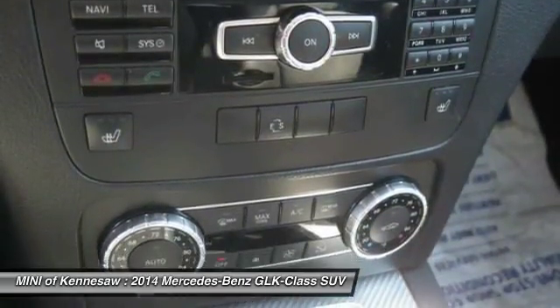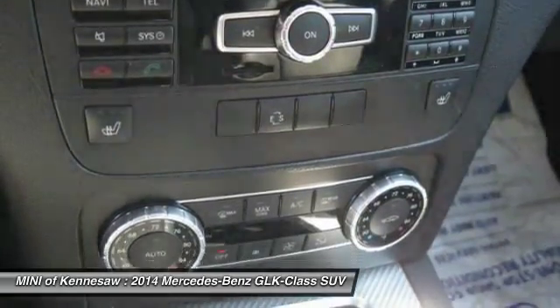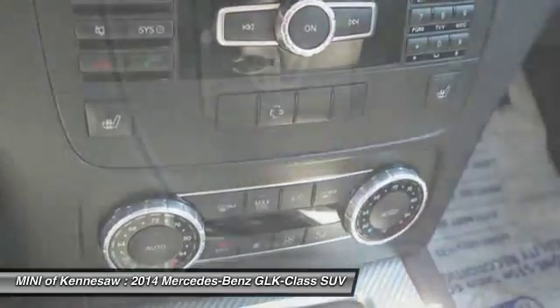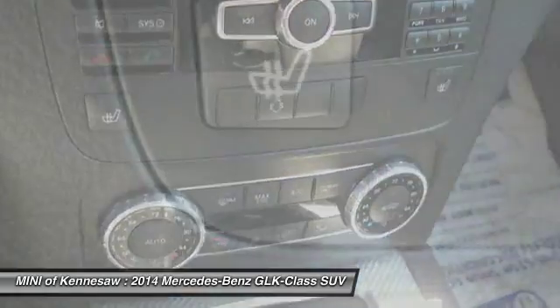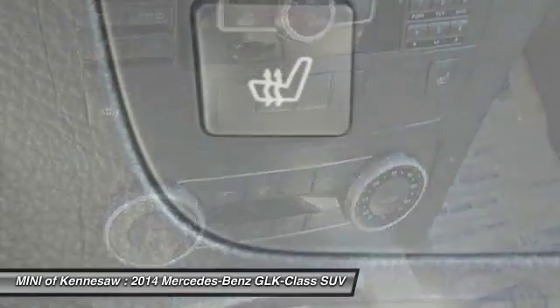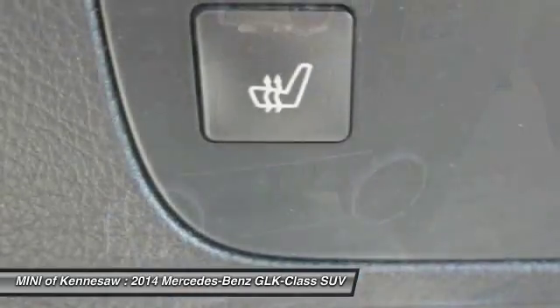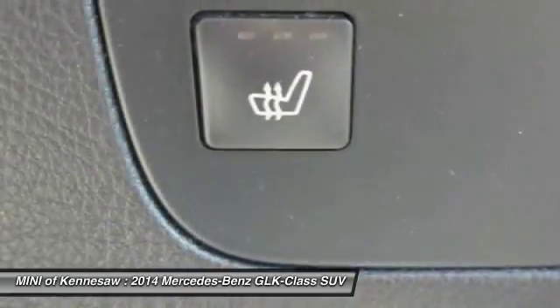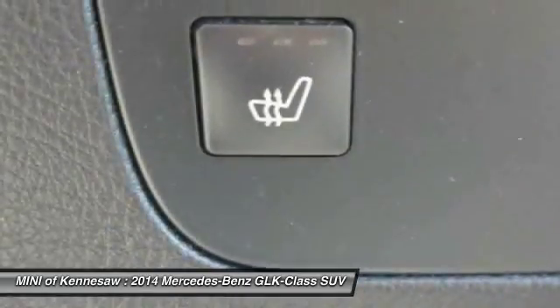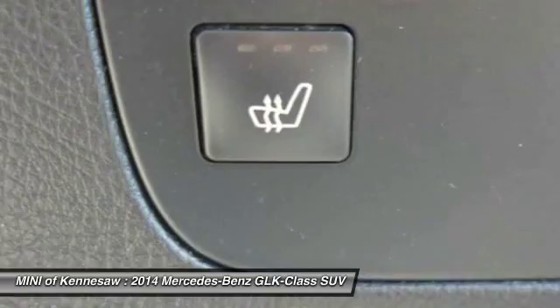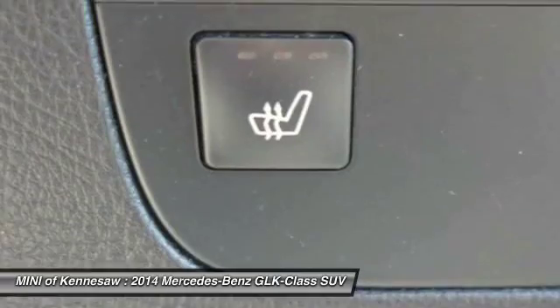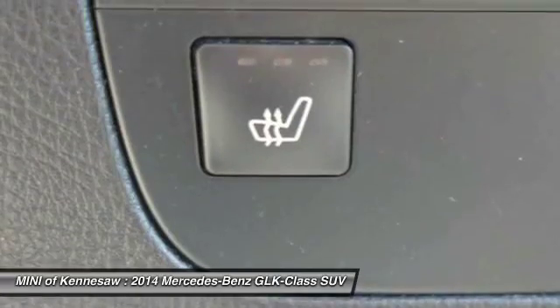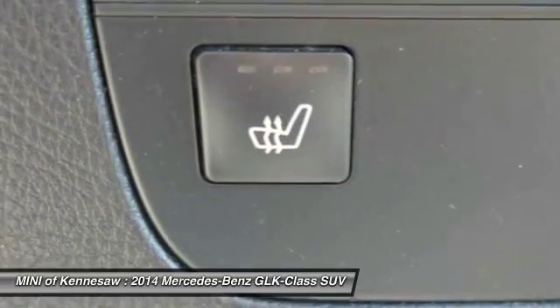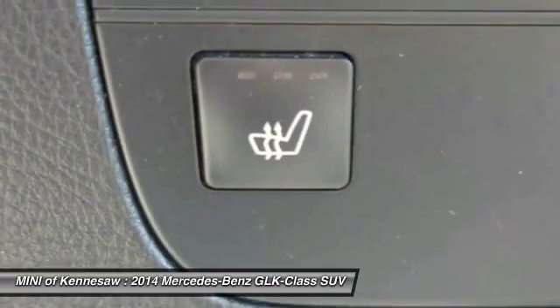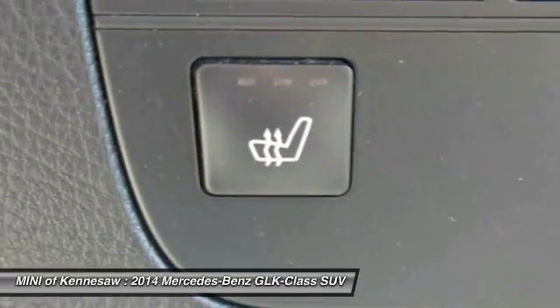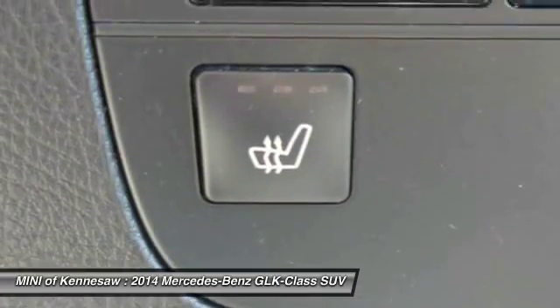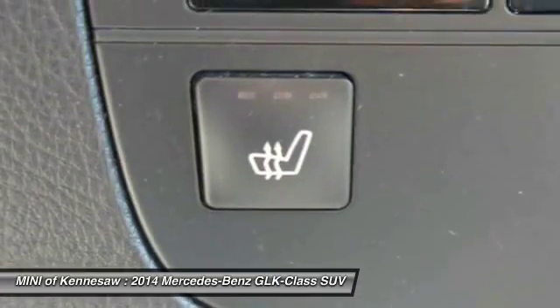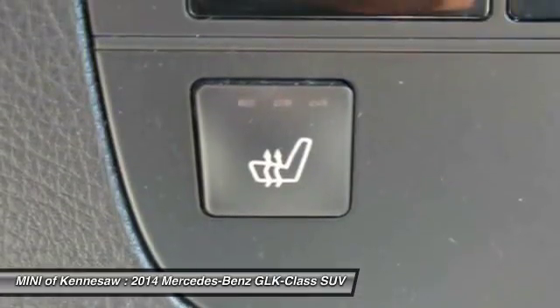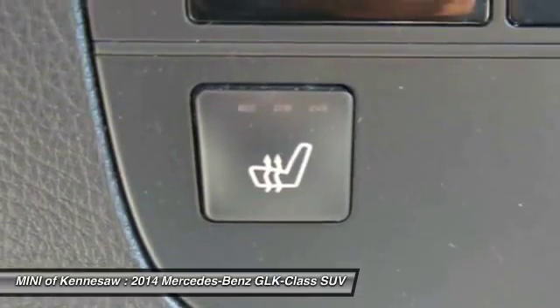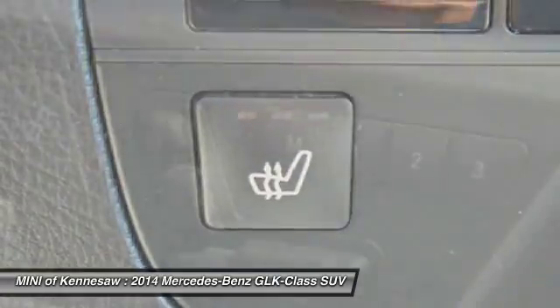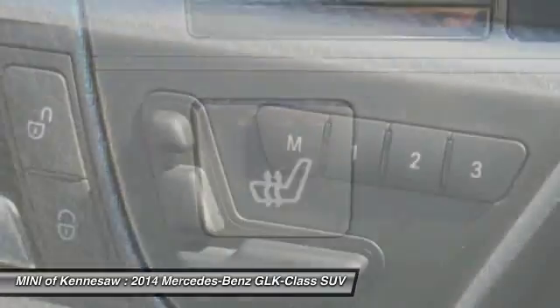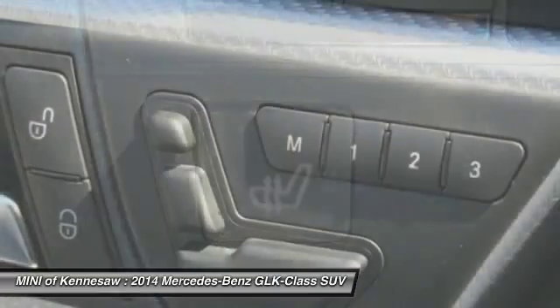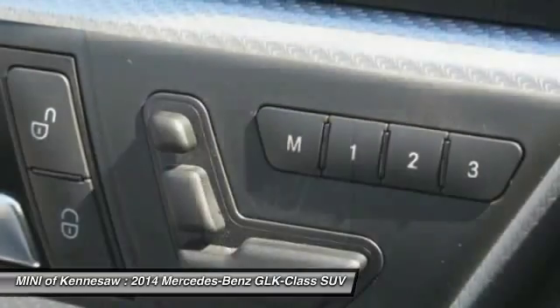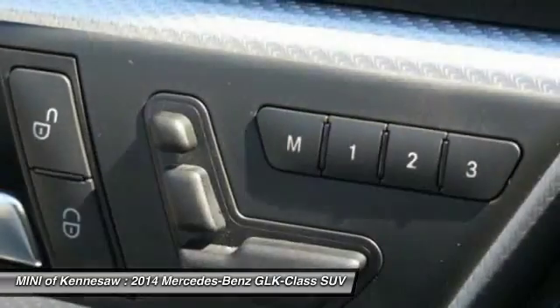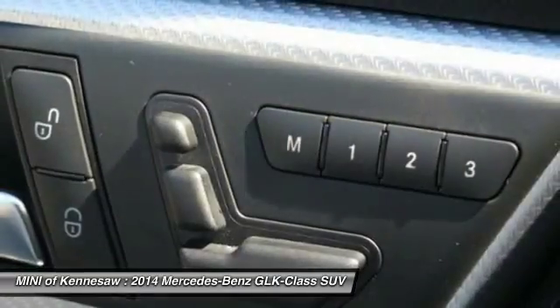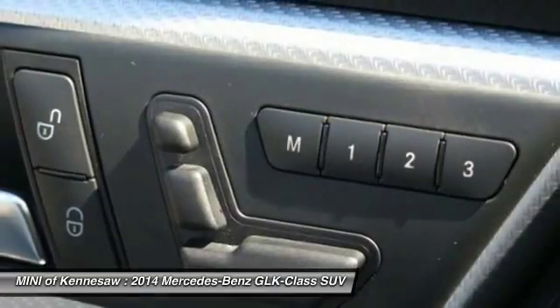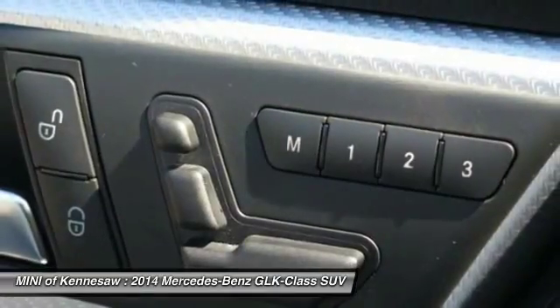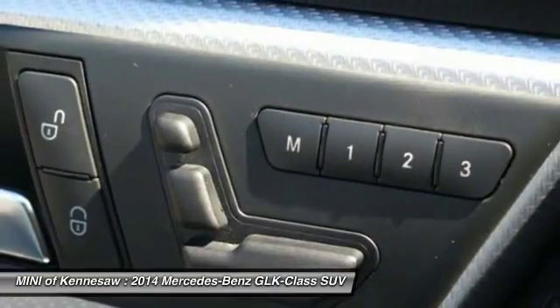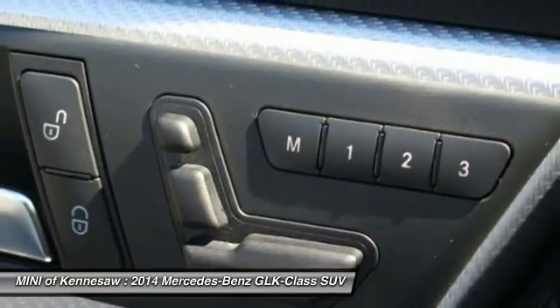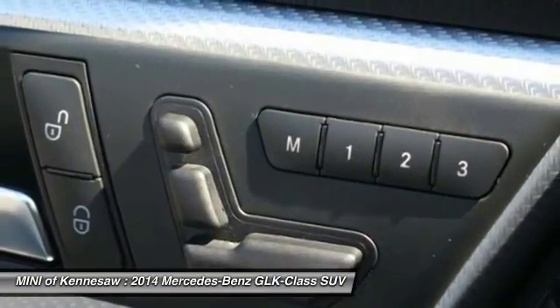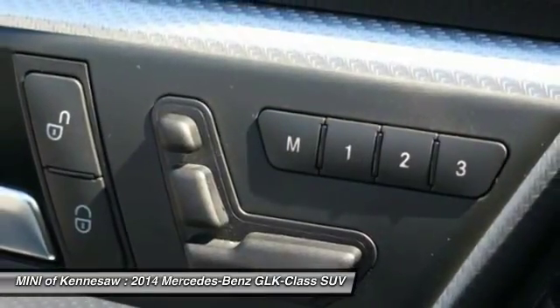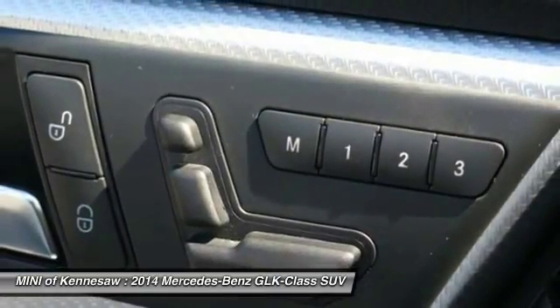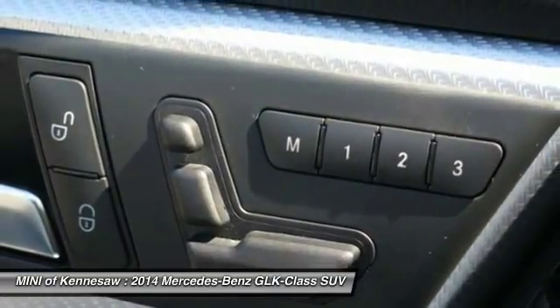Moonroof, power steering, HomeLink garage door opener, and auto dimming rear view mirror.